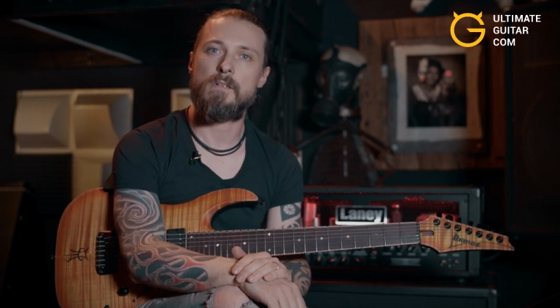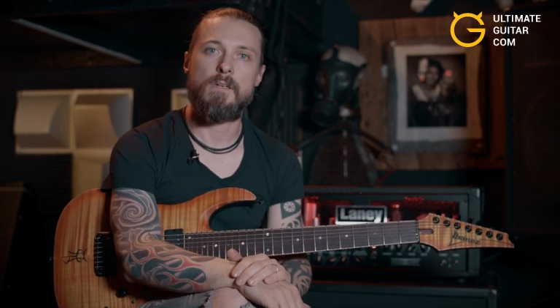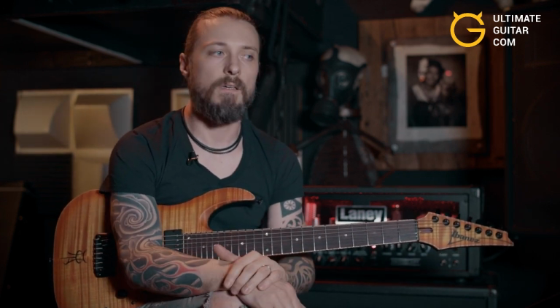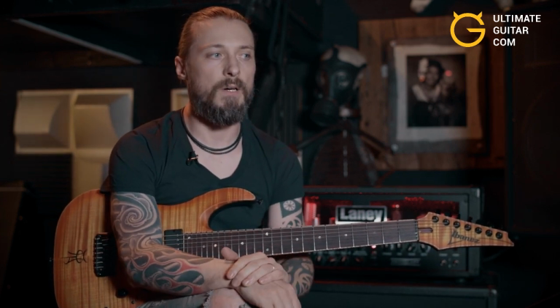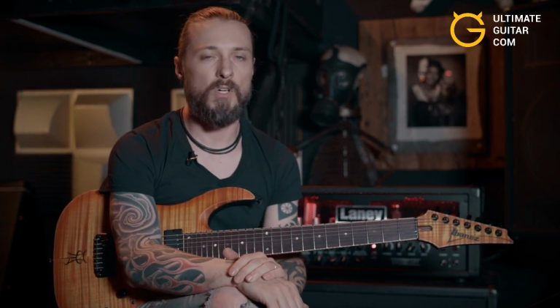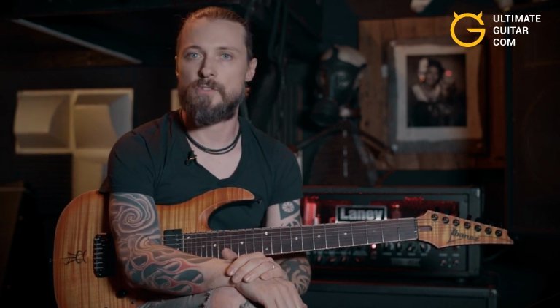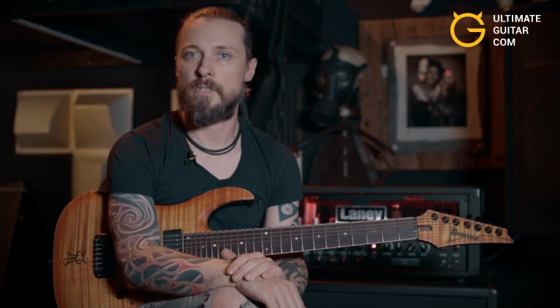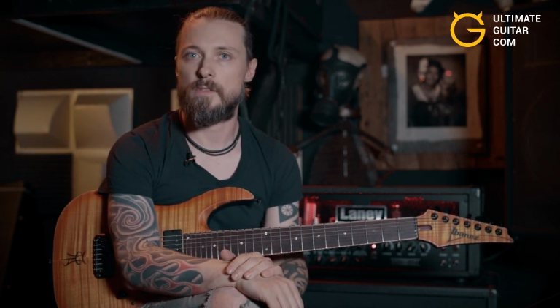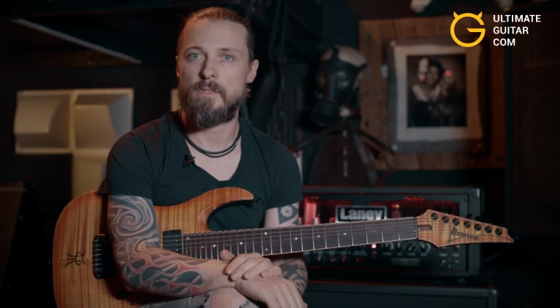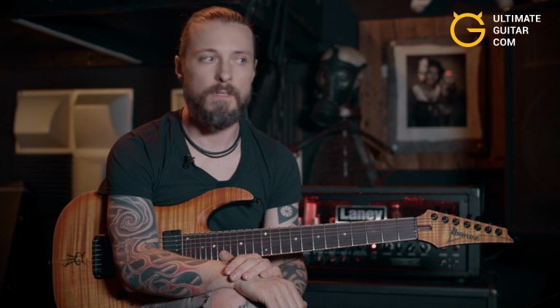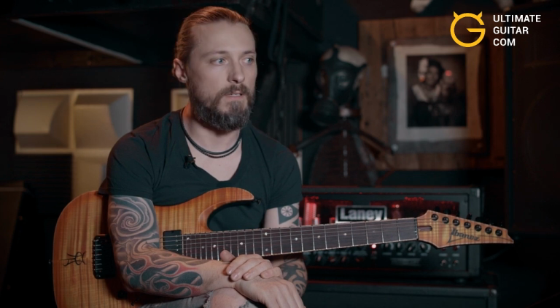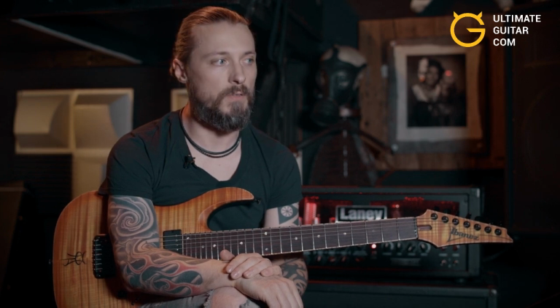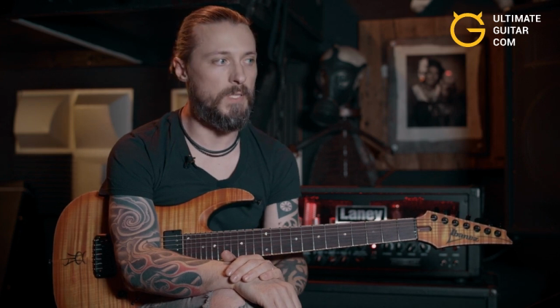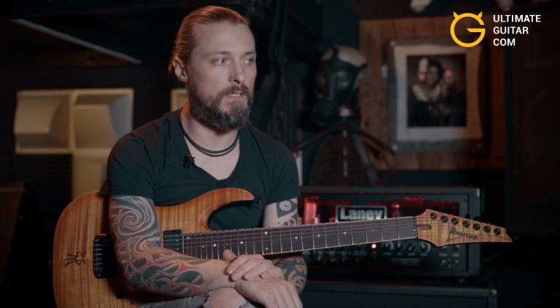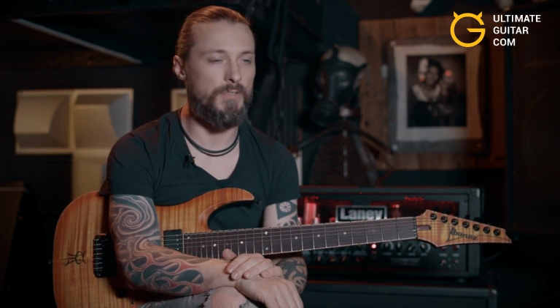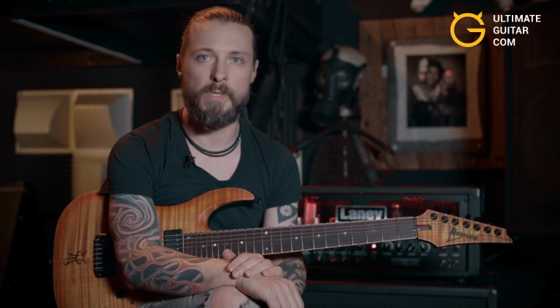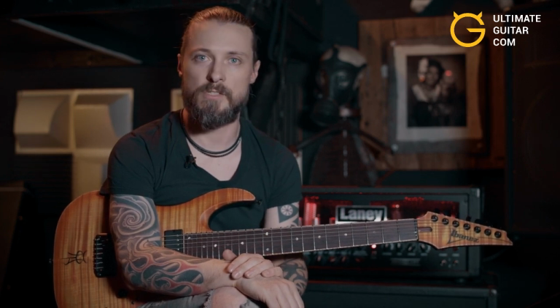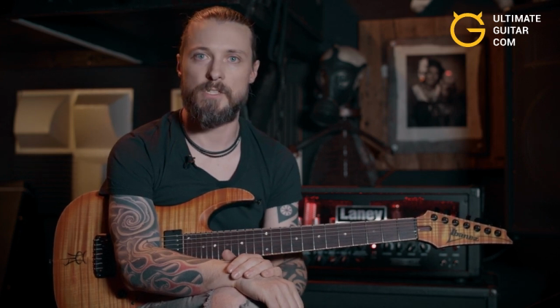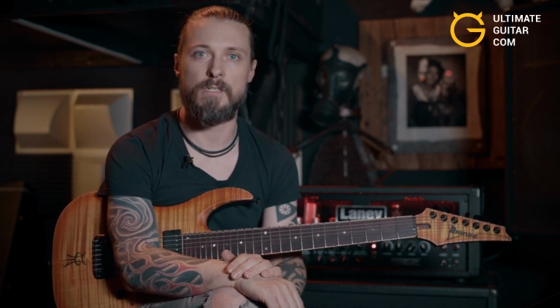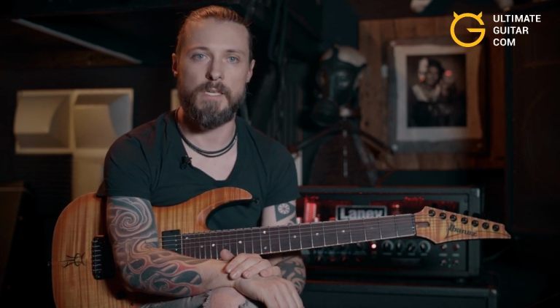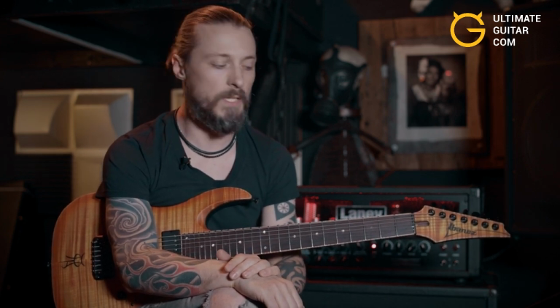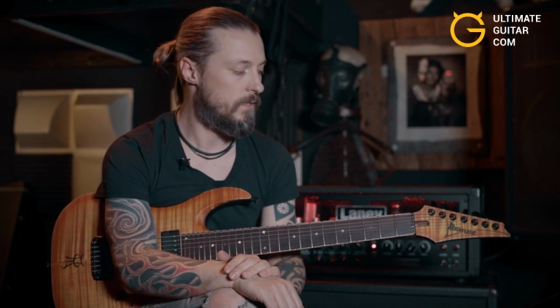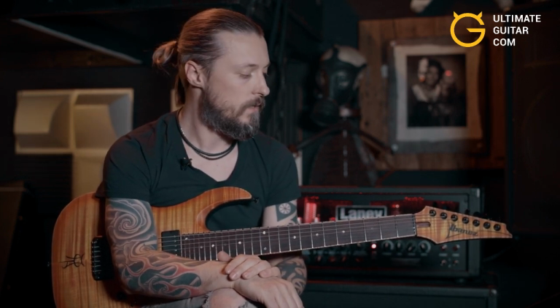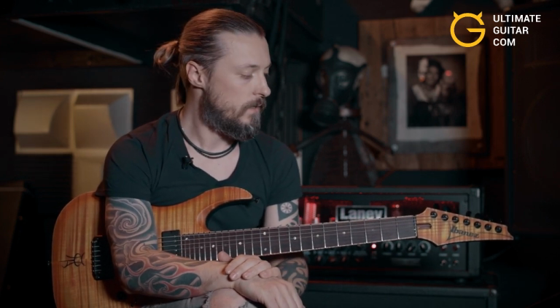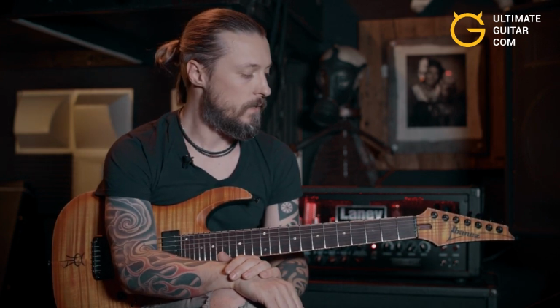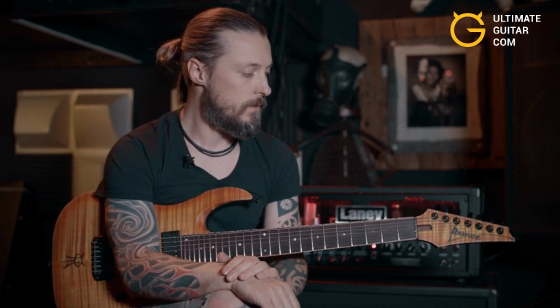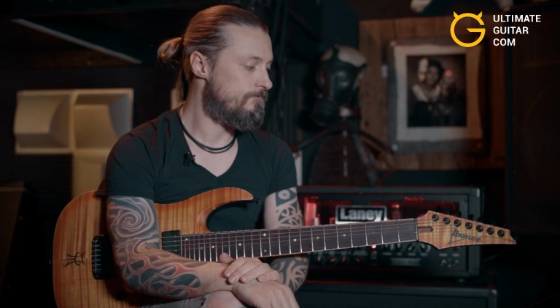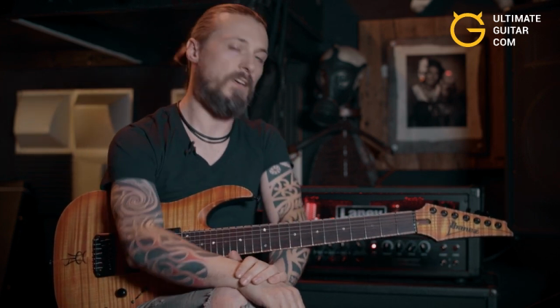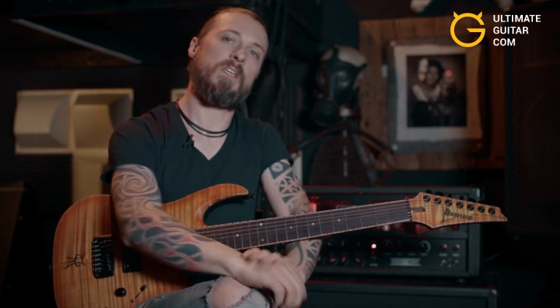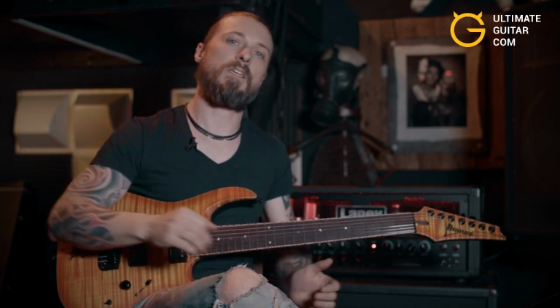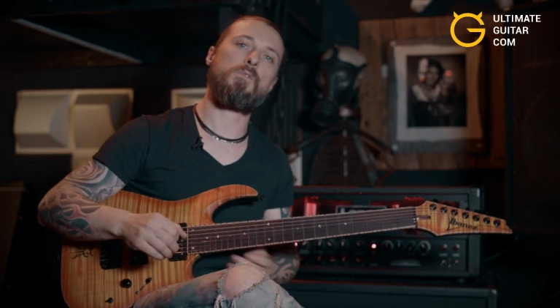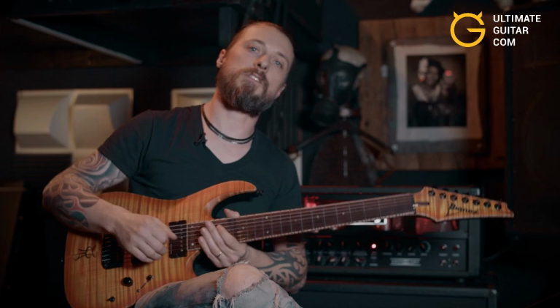Make sure to check out the new Light the Torch record out March 30th. I will be touring a bunch this year, can't wait — thanks again for watching.